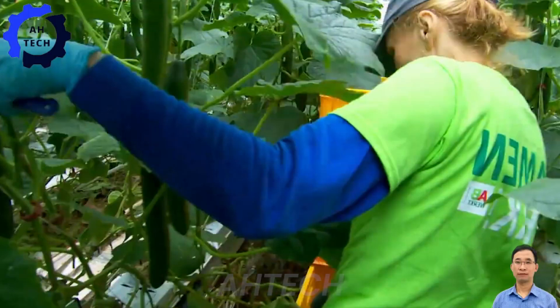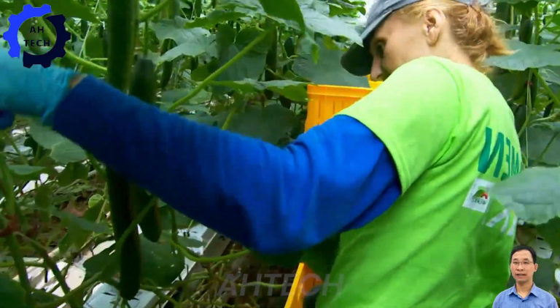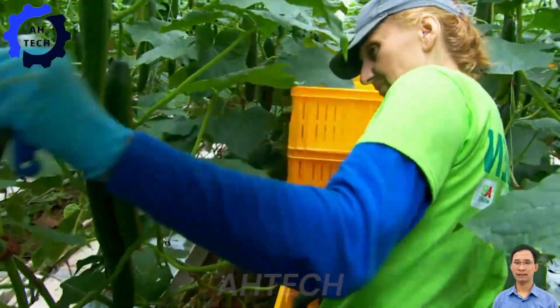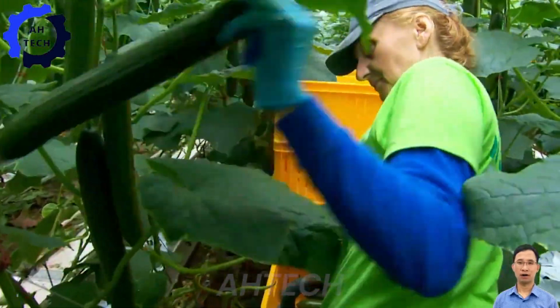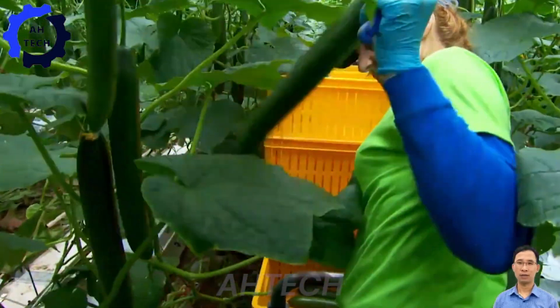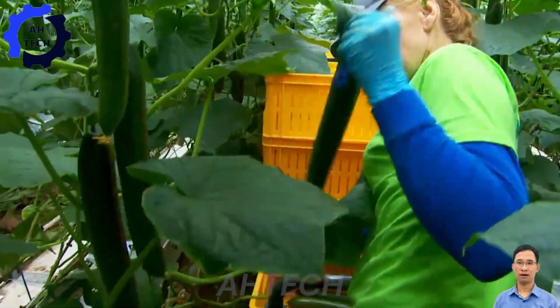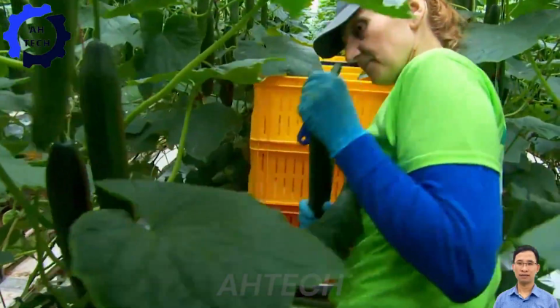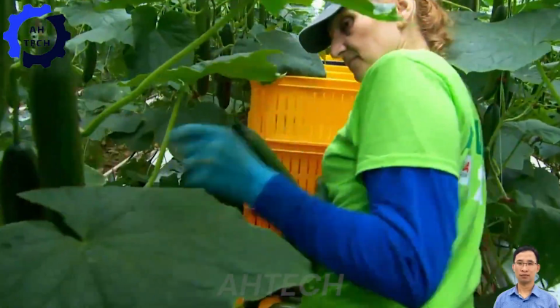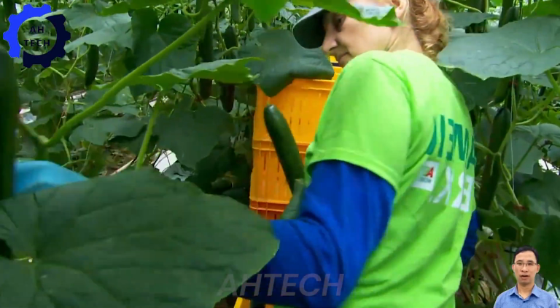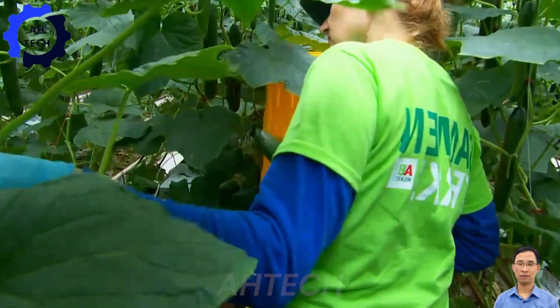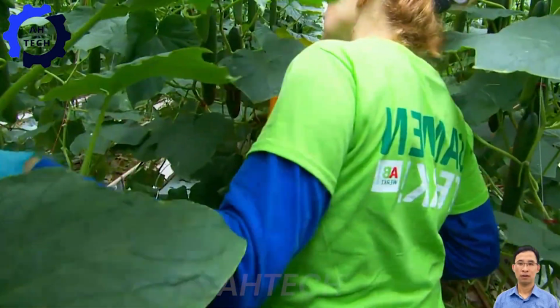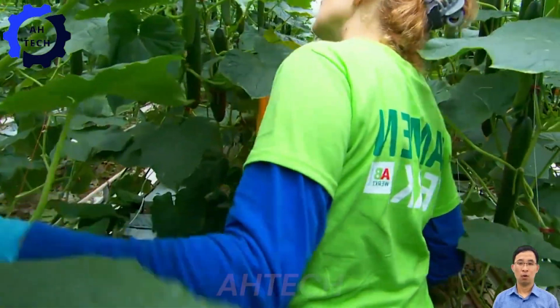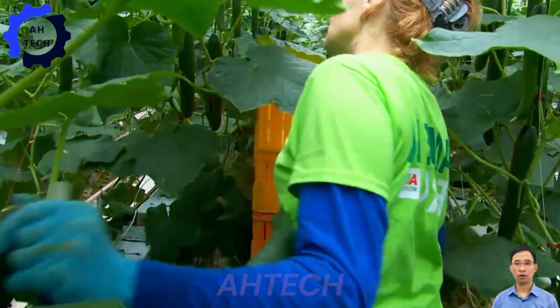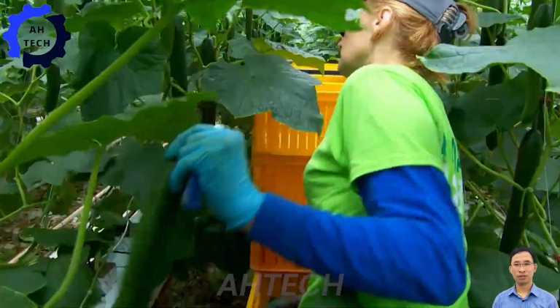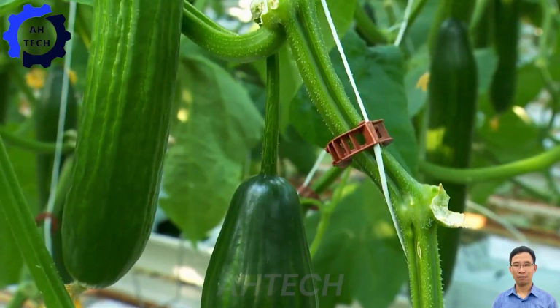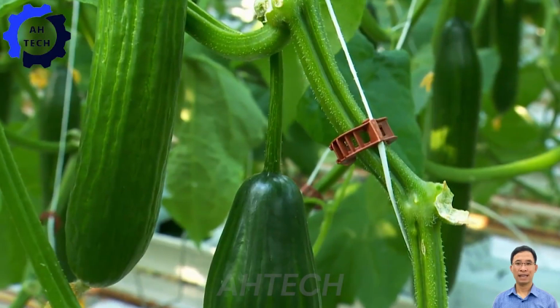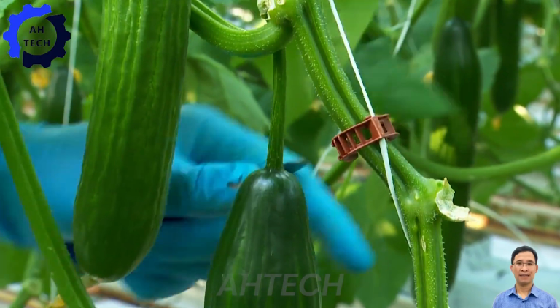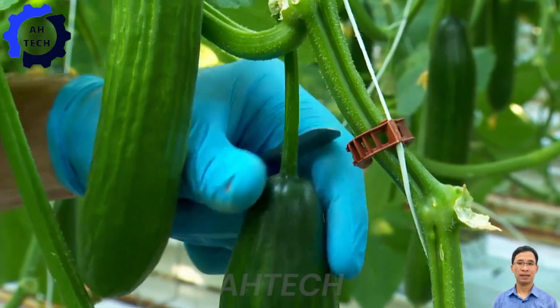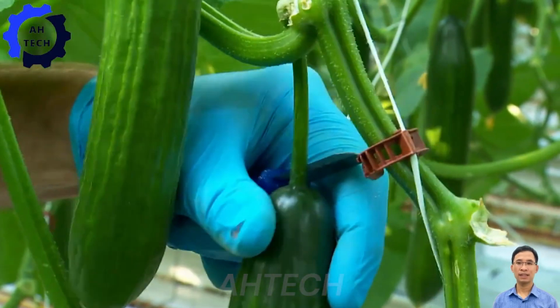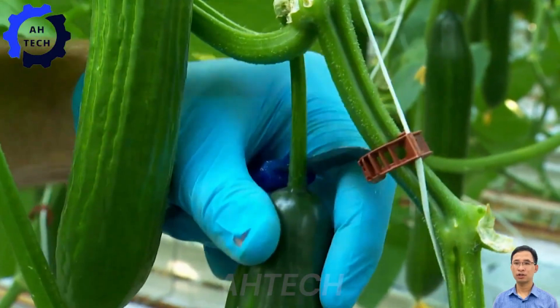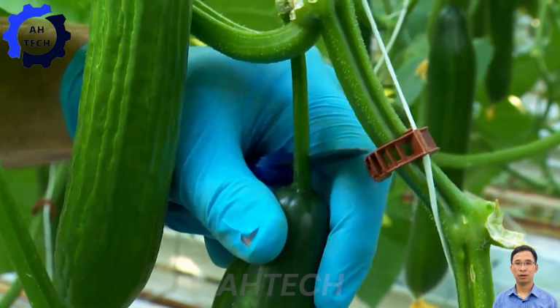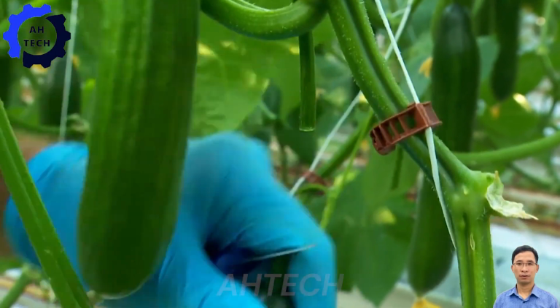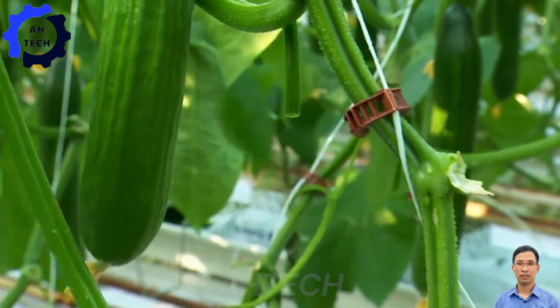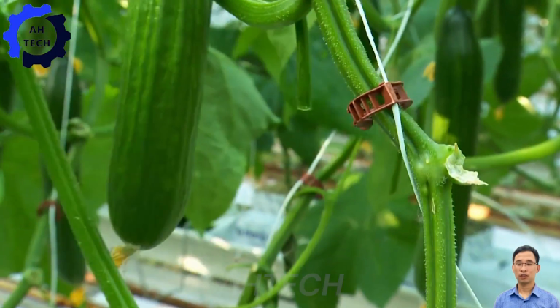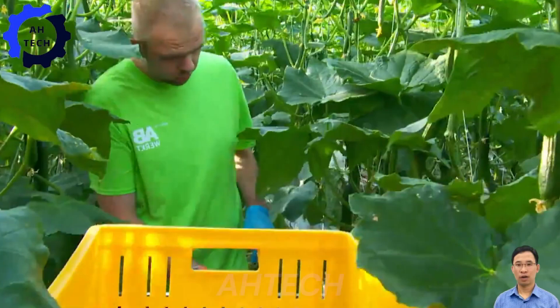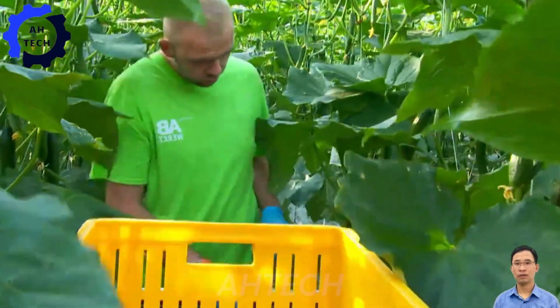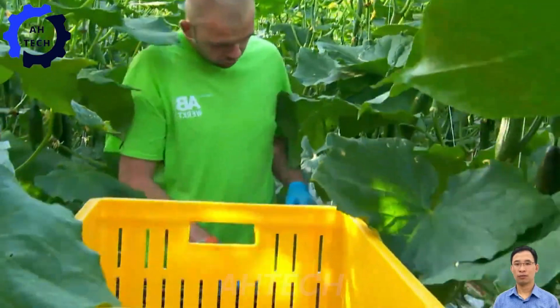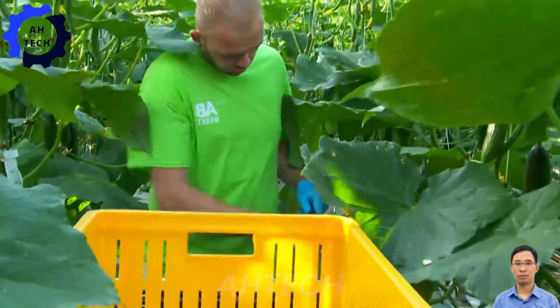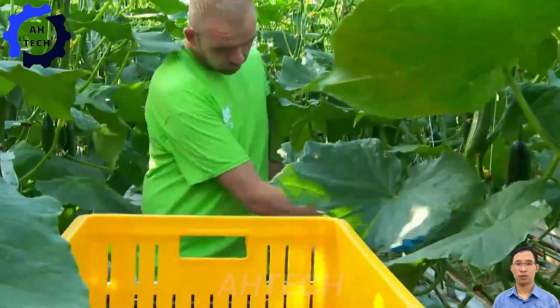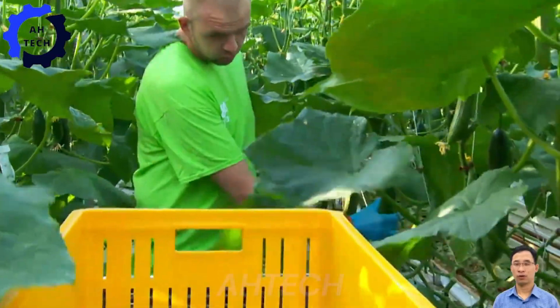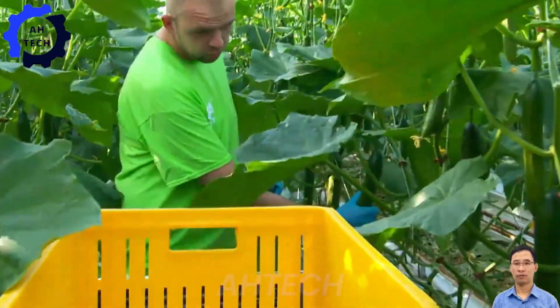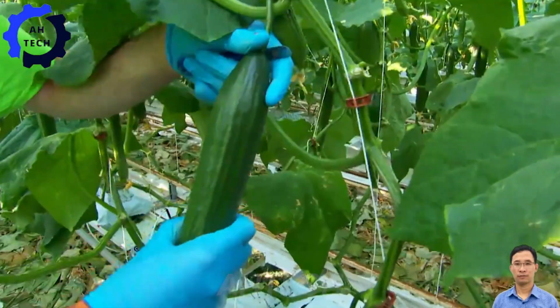Finally, the long-awaited harvest has arrived. Workers carefully hand-pick each cucumber, ensuring only the ripest ones are harvested.